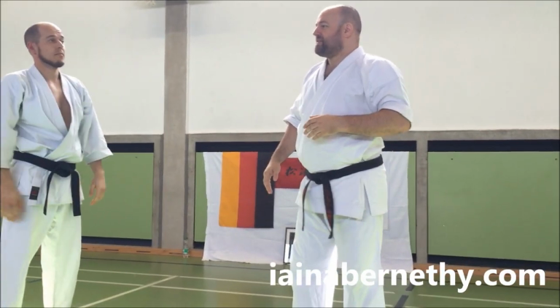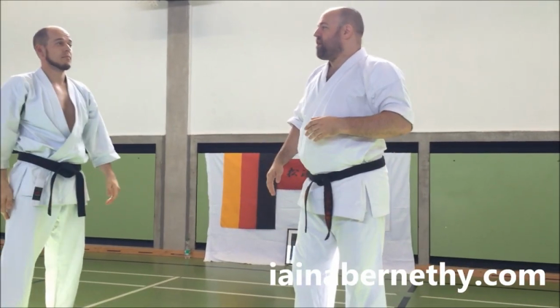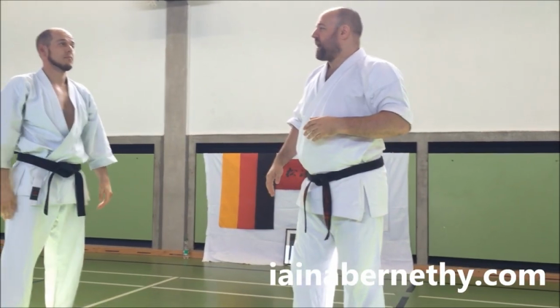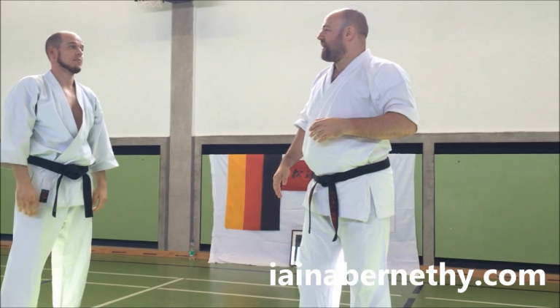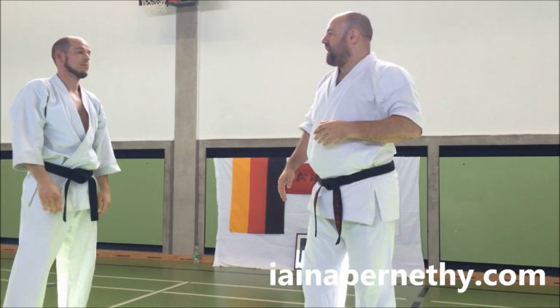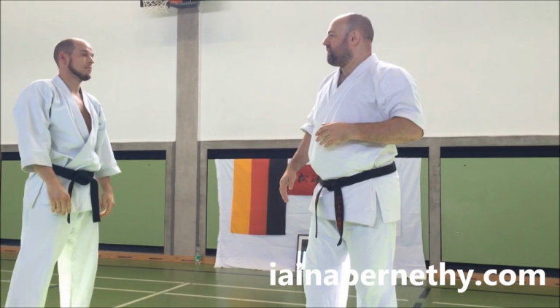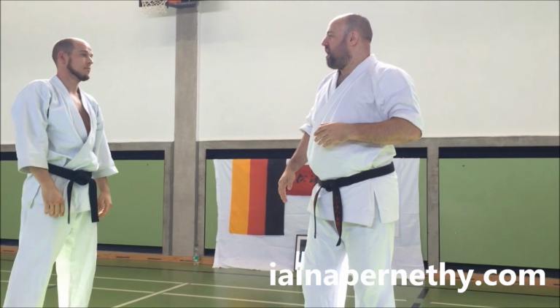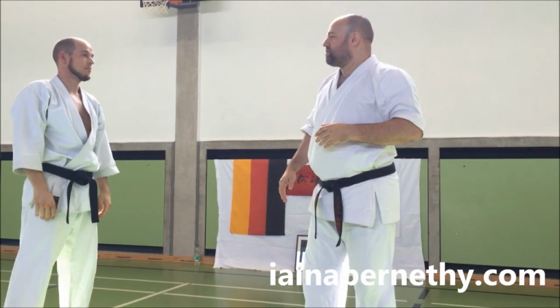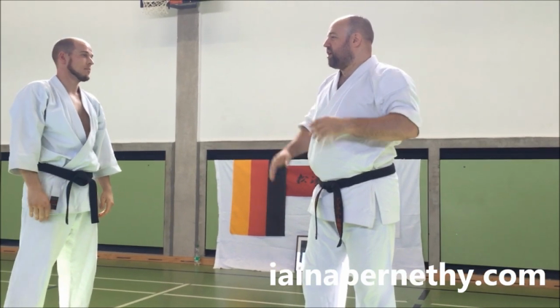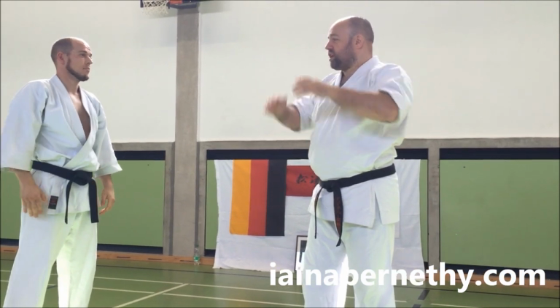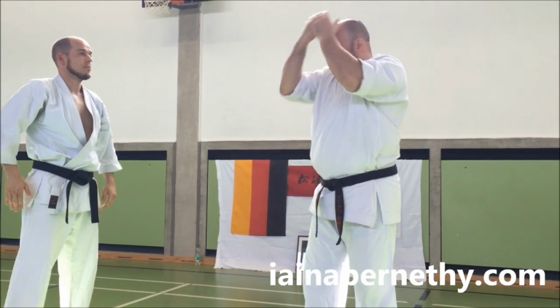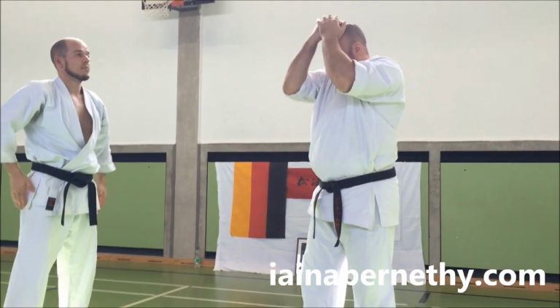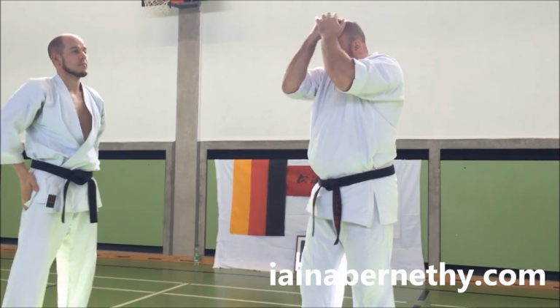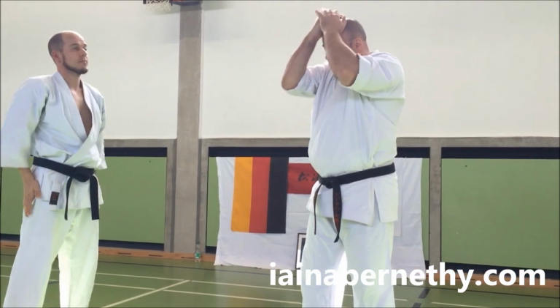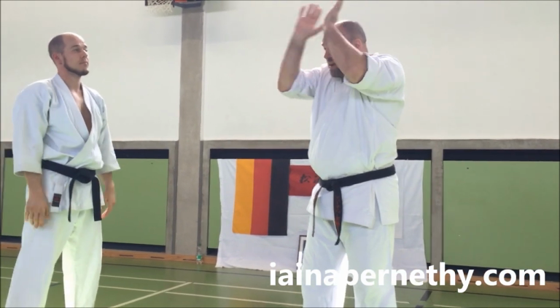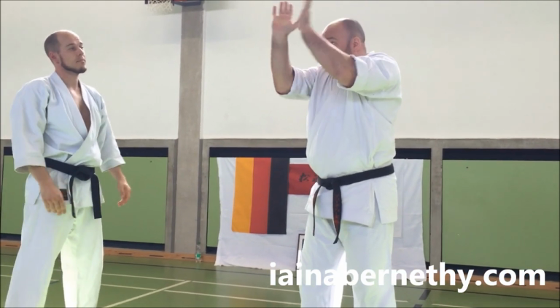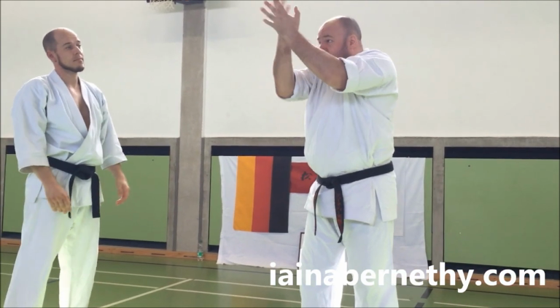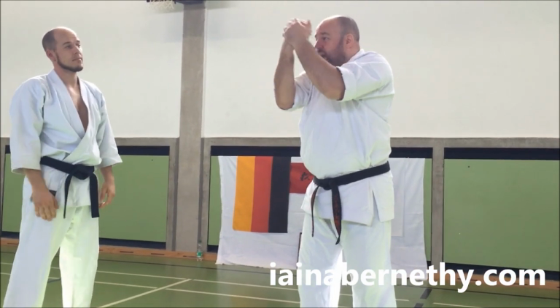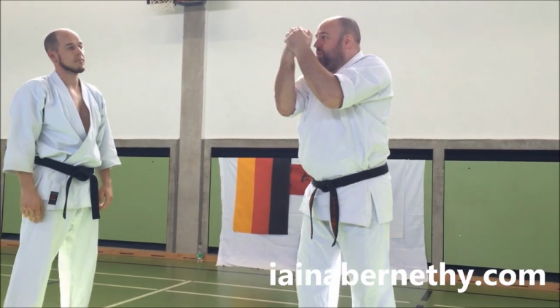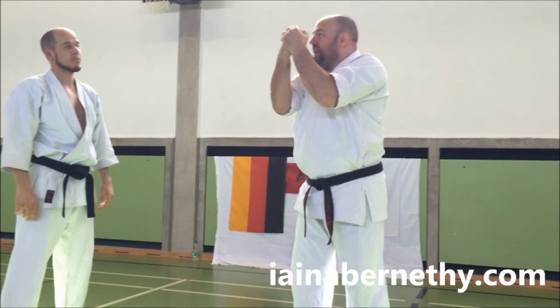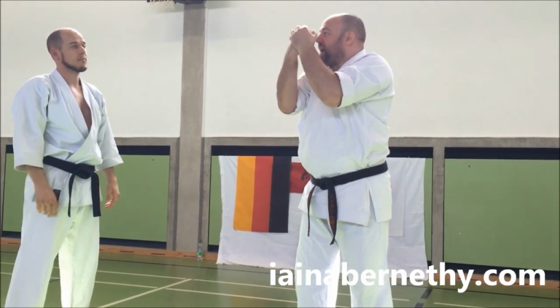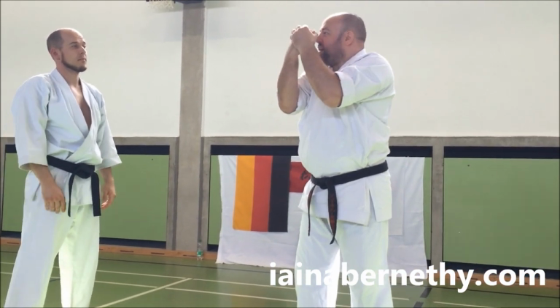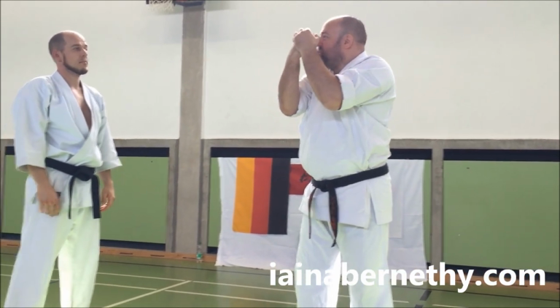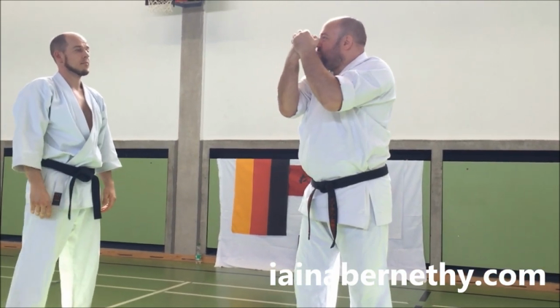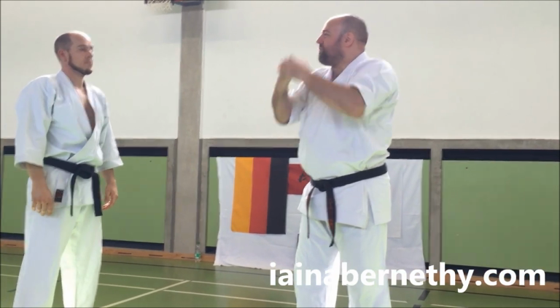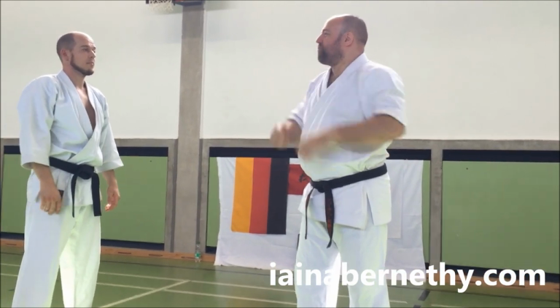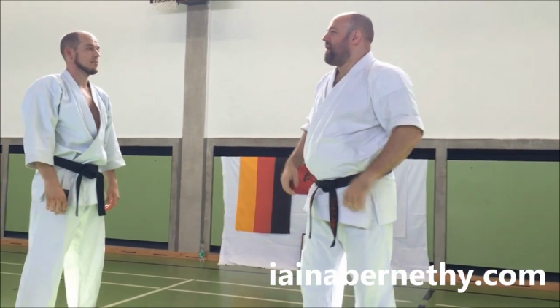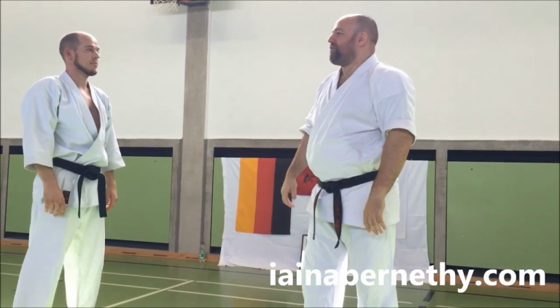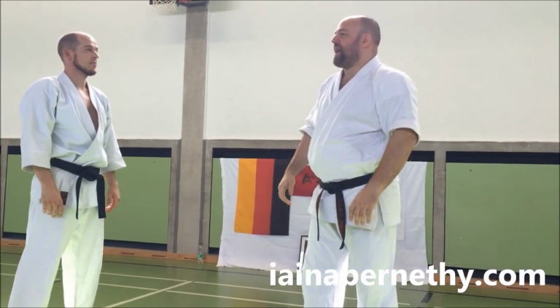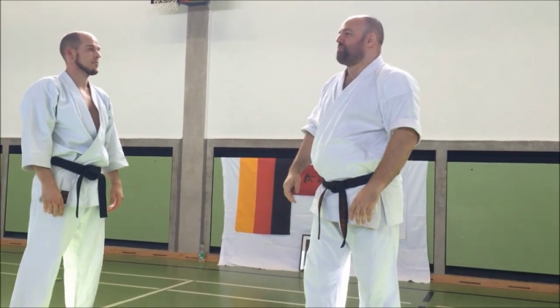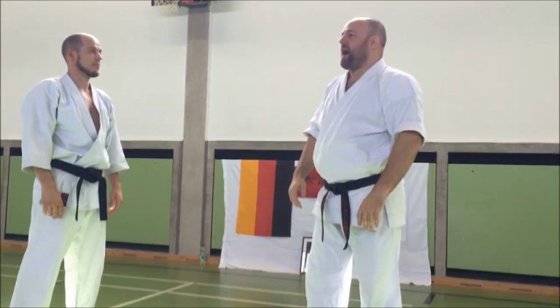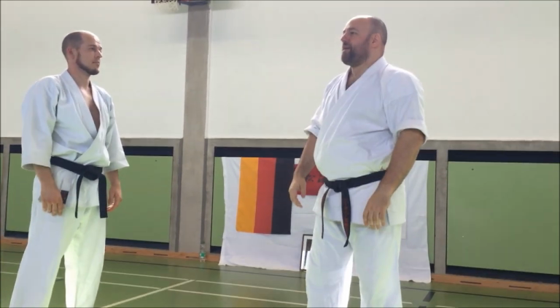Is everyone okay to give that a little go? So you're going to cover in, just gather up the neck, and just wait from there for the next part.